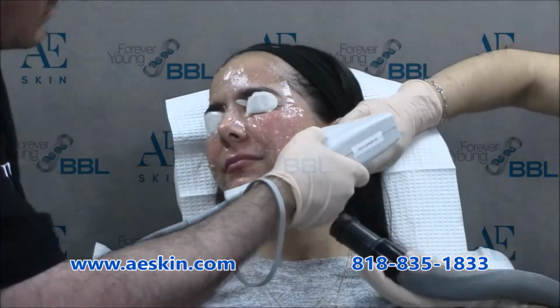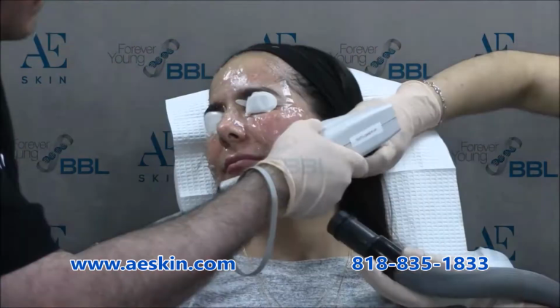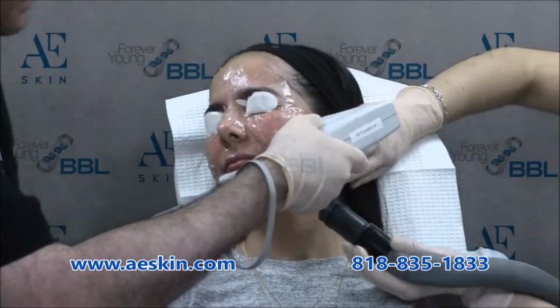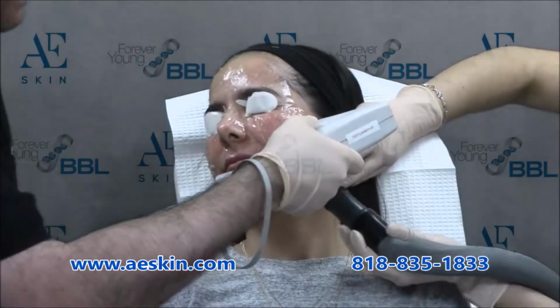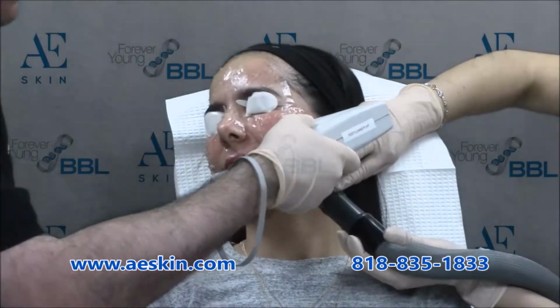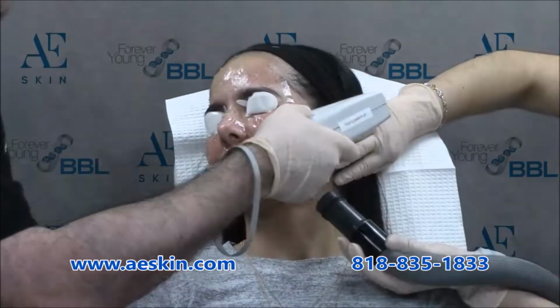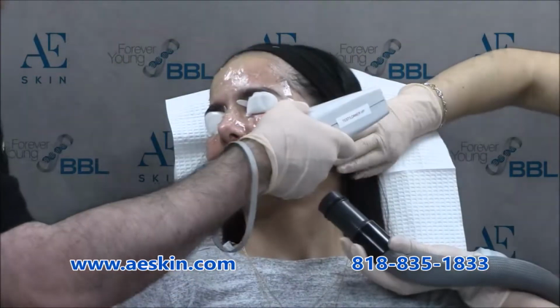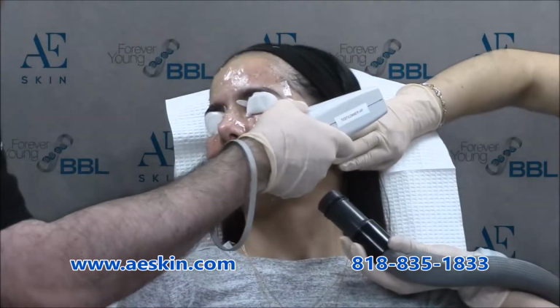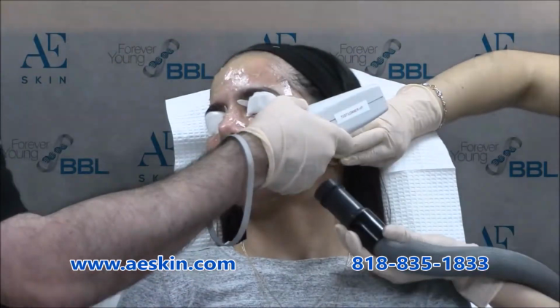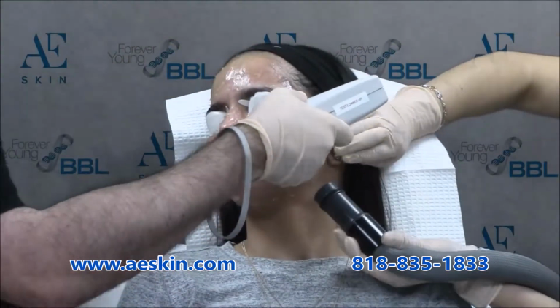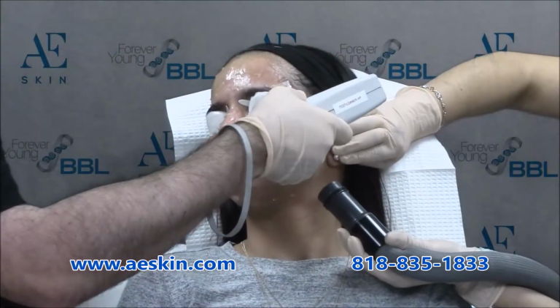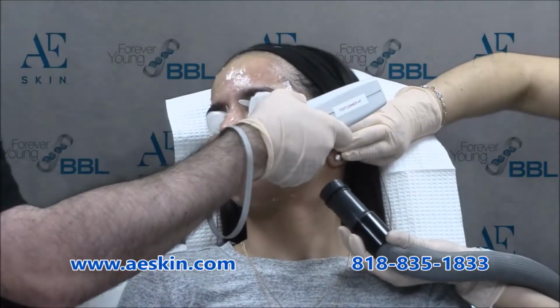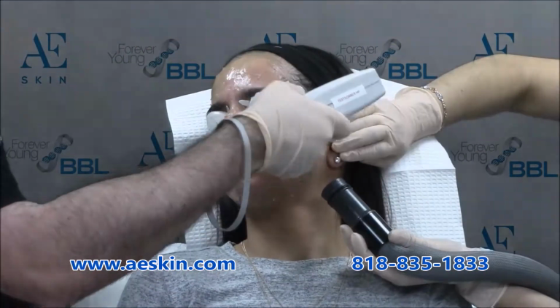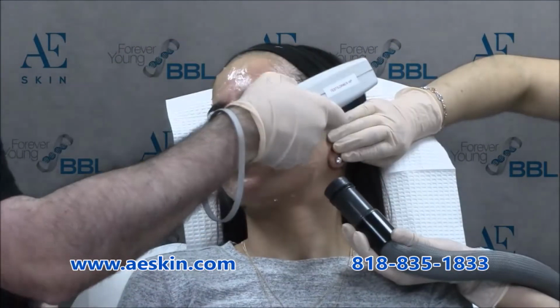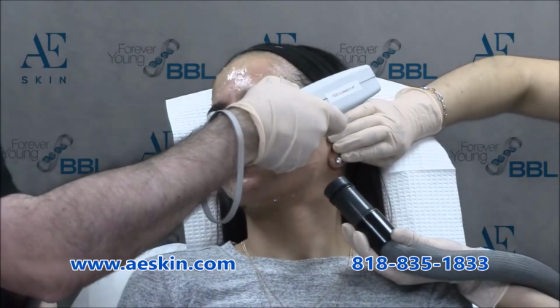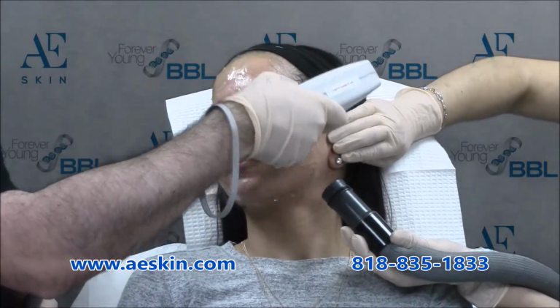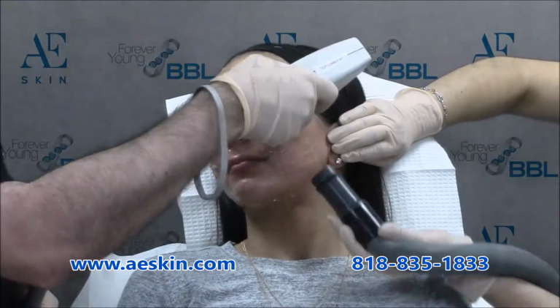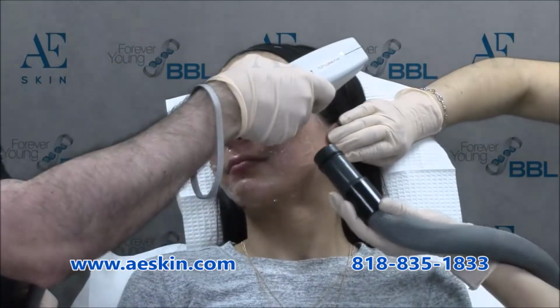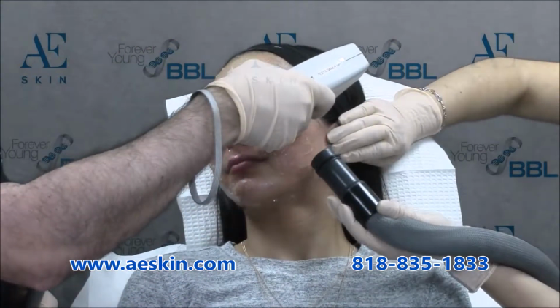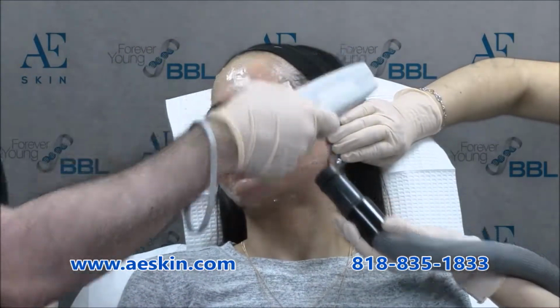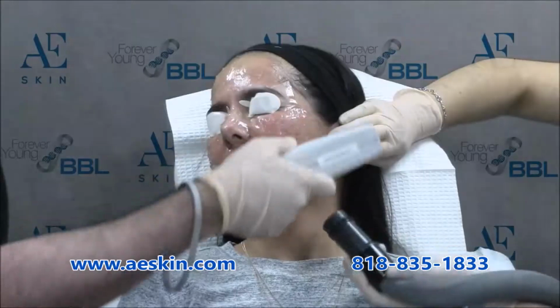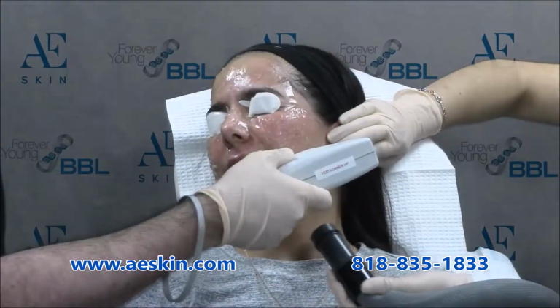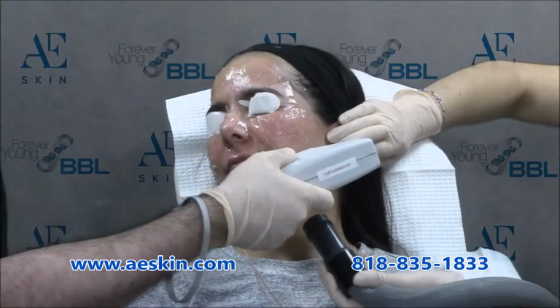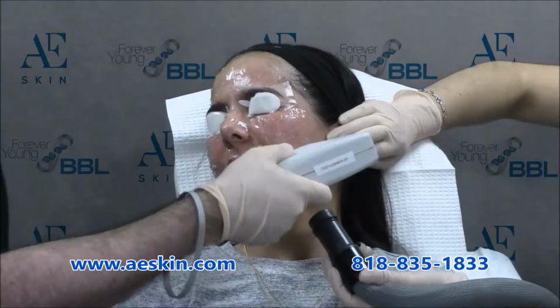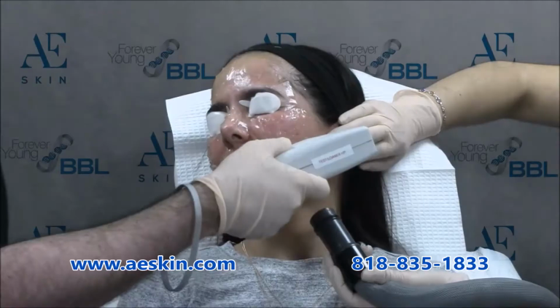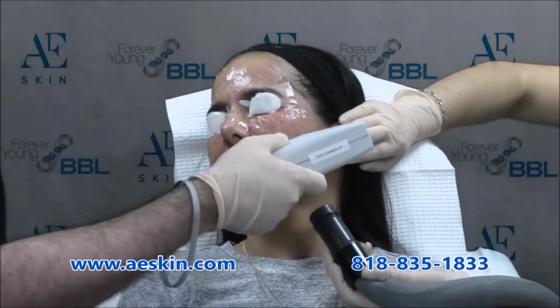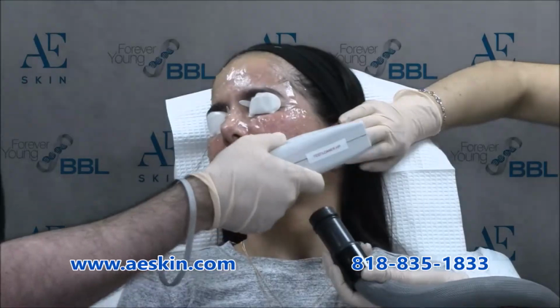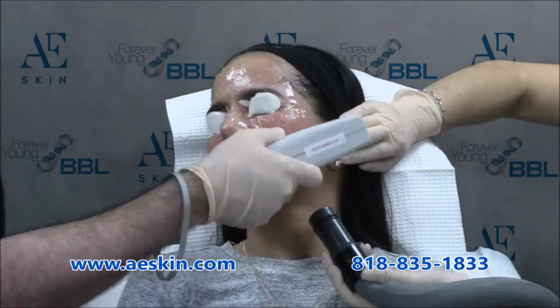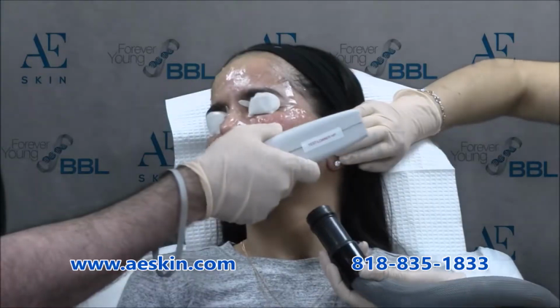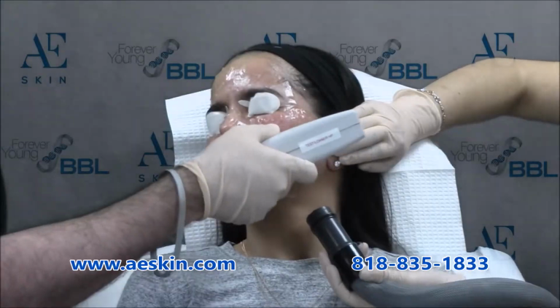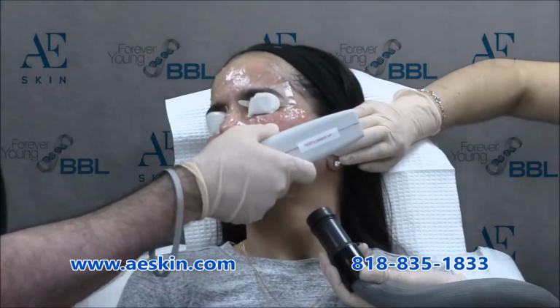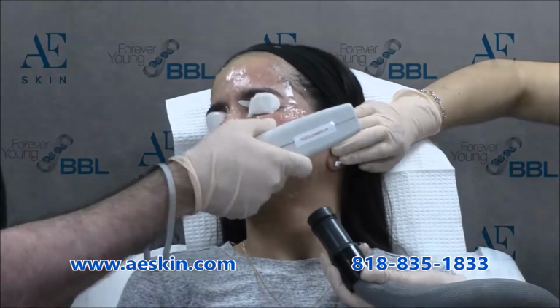There's no swelling or recovery time after the treatment. You could go back to work right after the treatment.